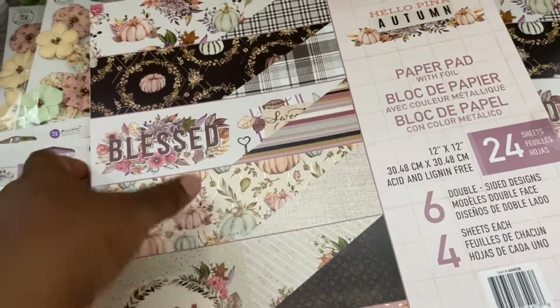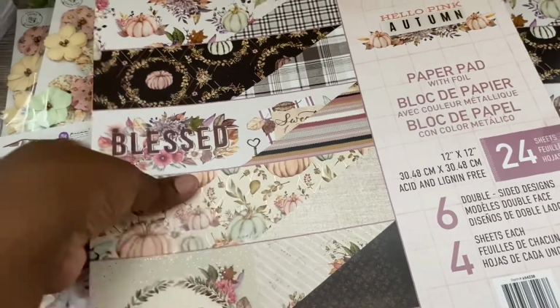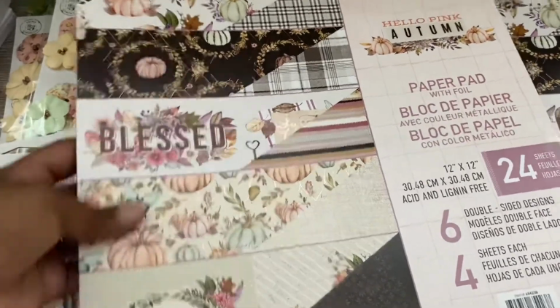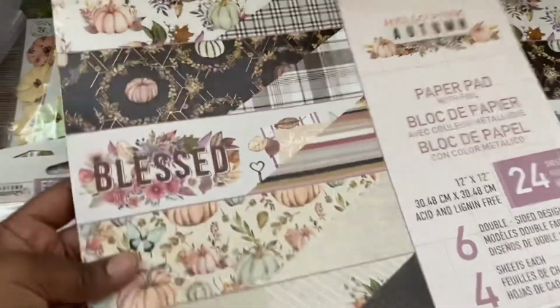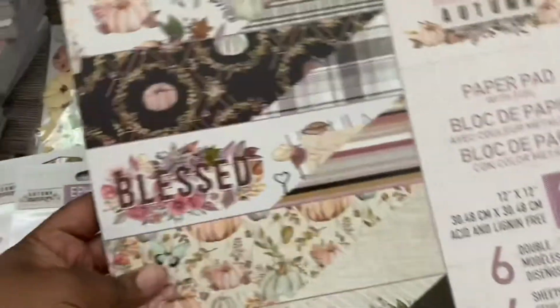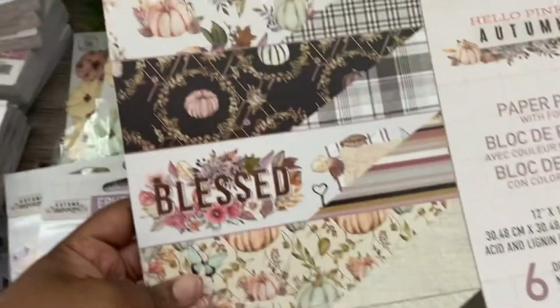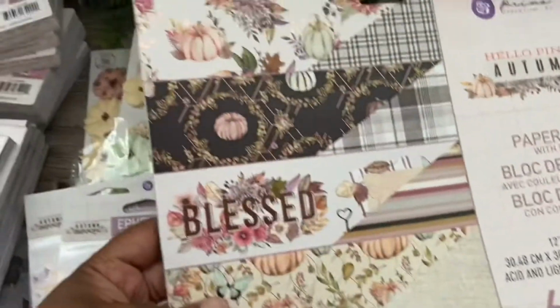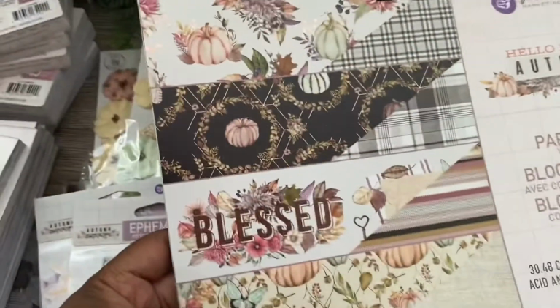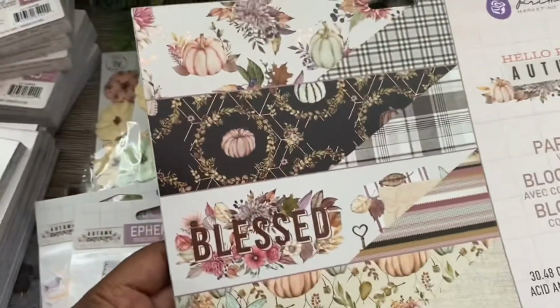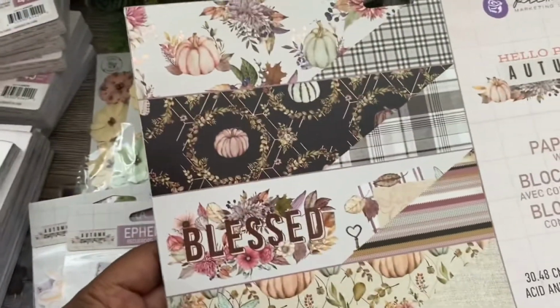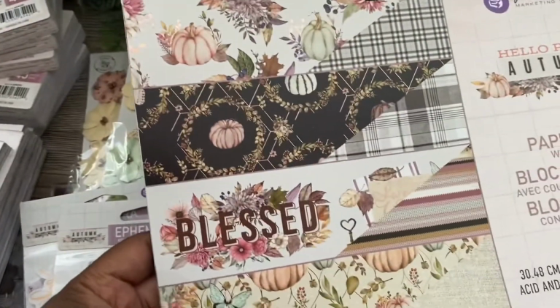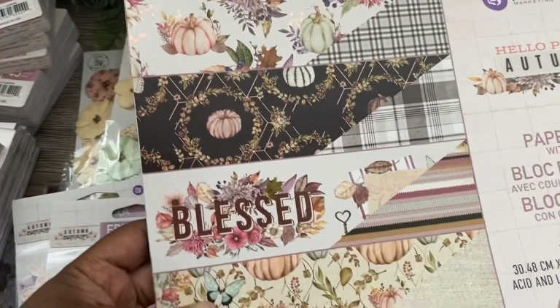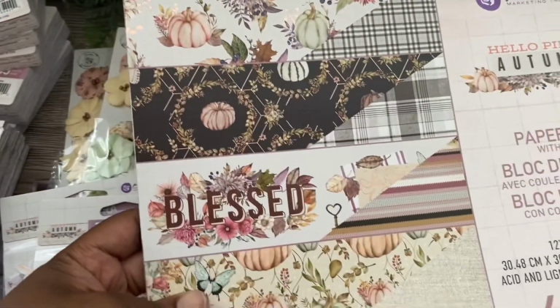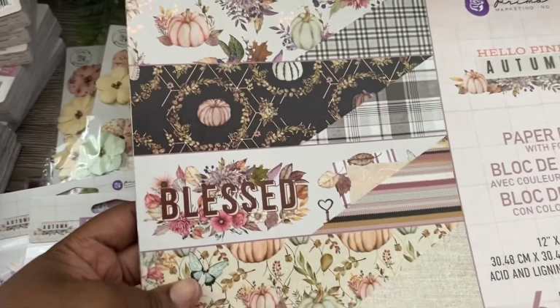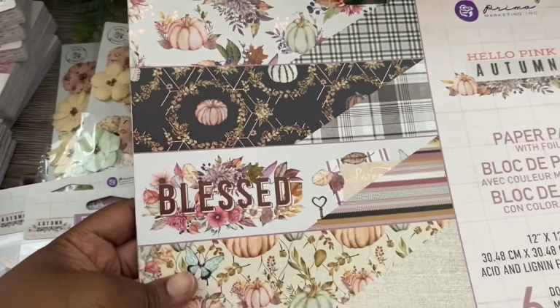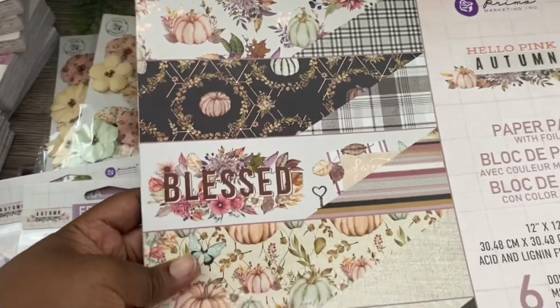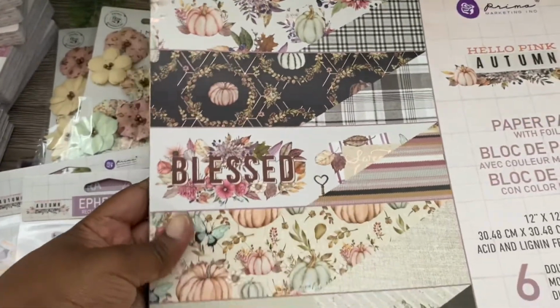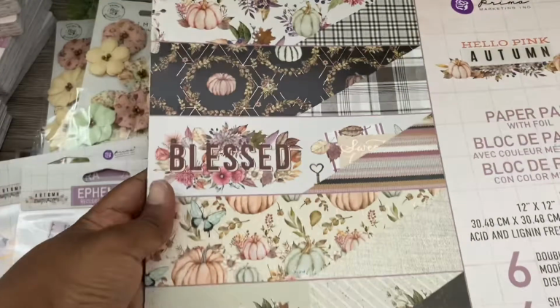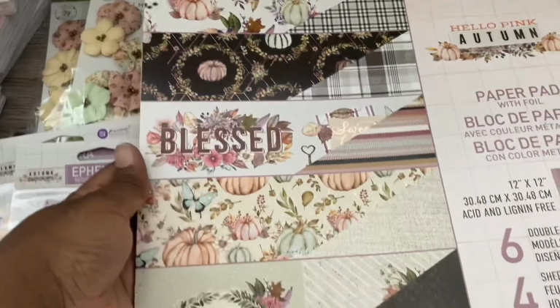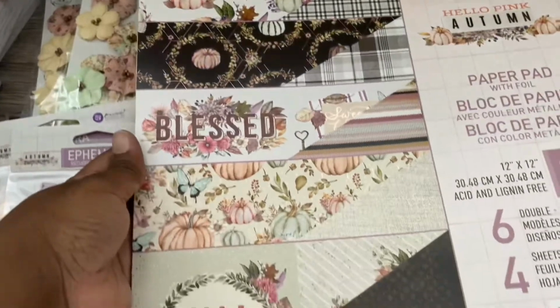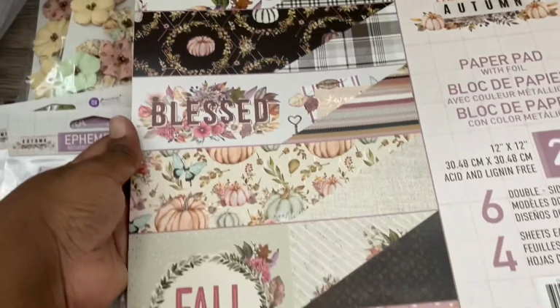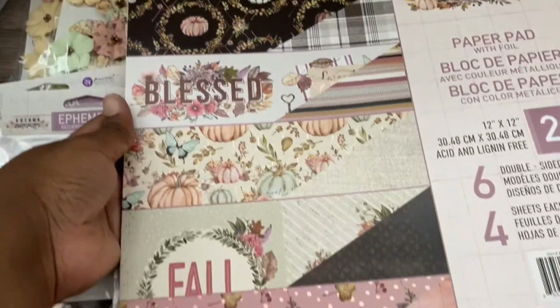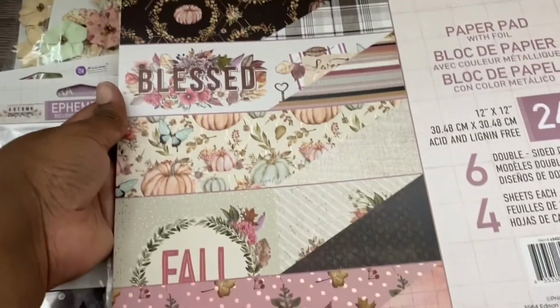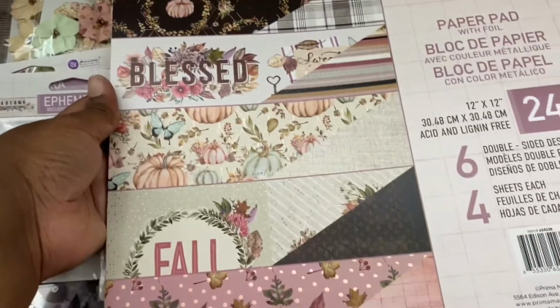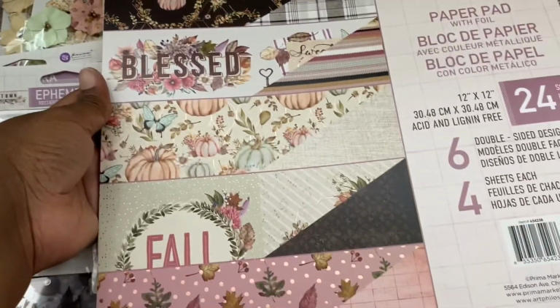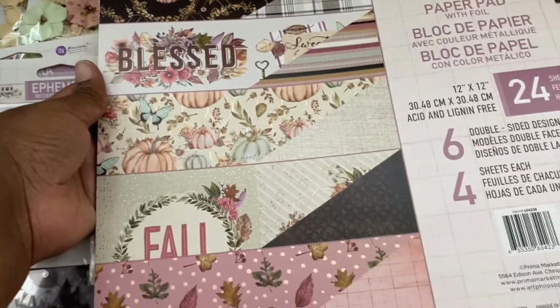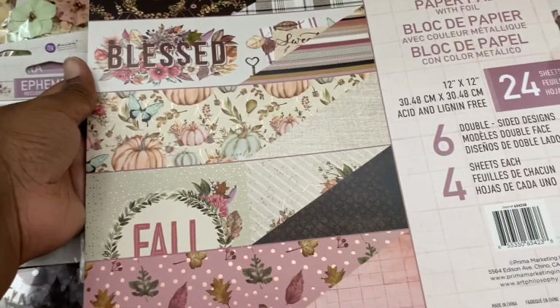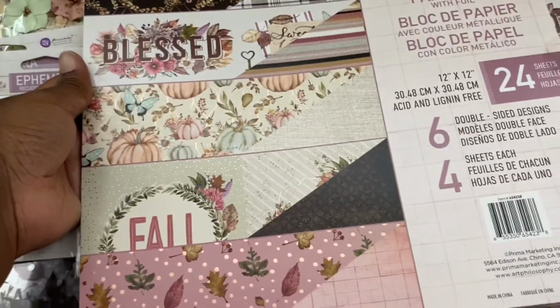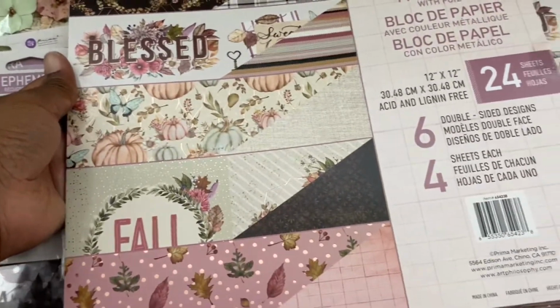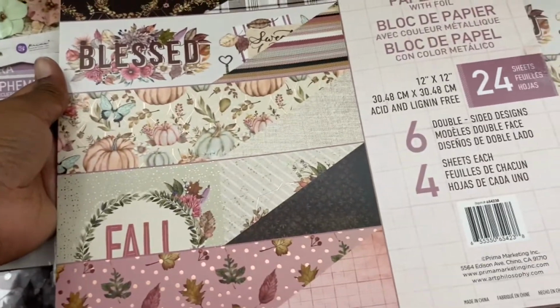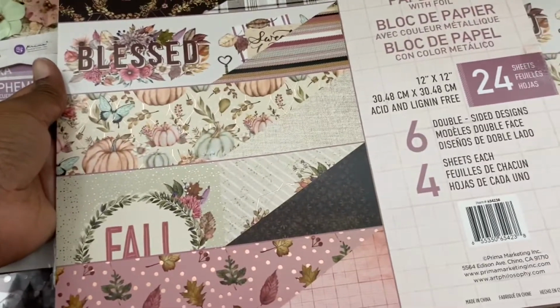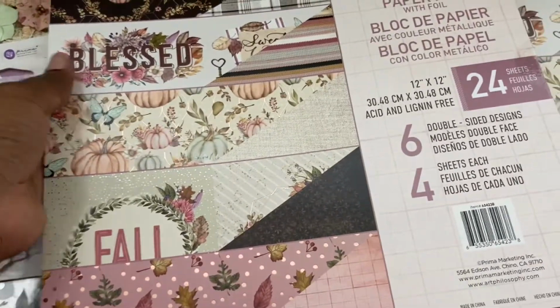I also have the 12 by 12, and these ones have foiled pieces. As you can see, there's some foiling on the design — it's absolutely gorgeous.